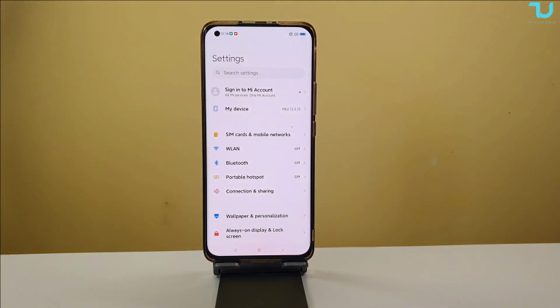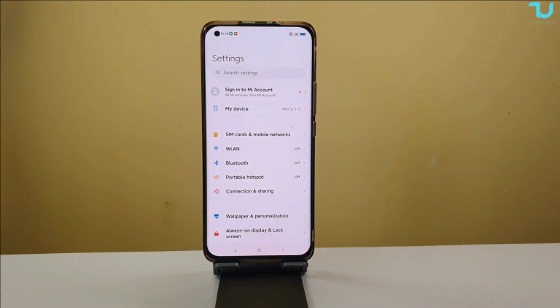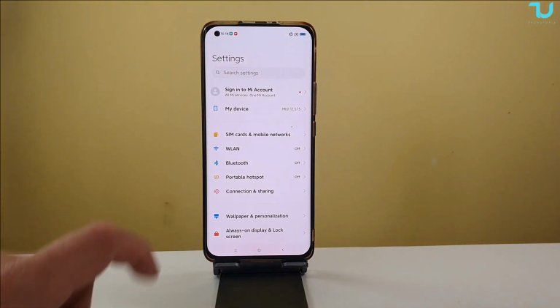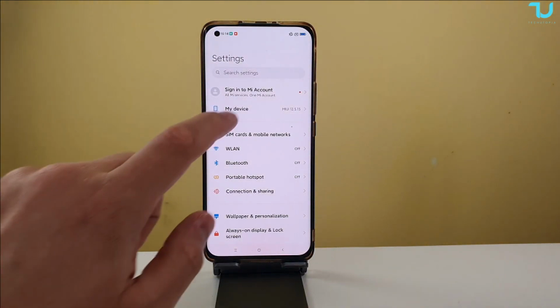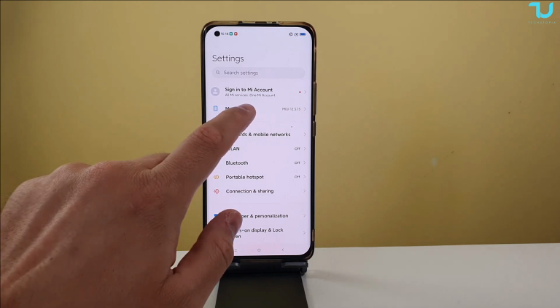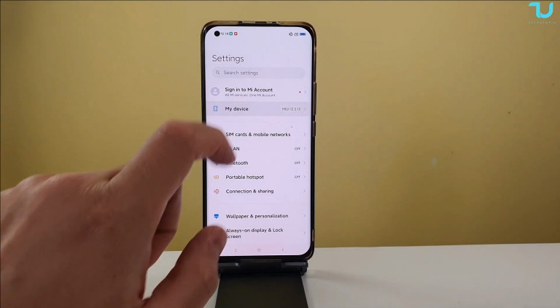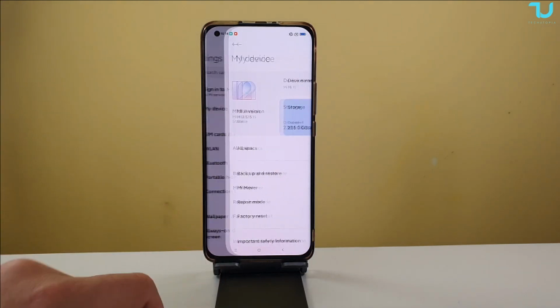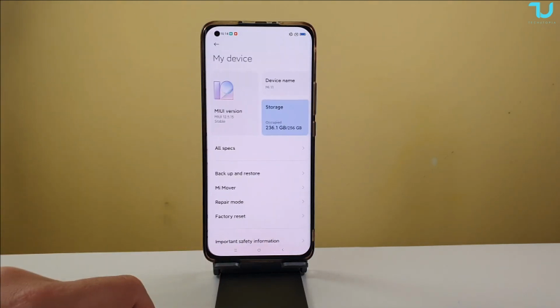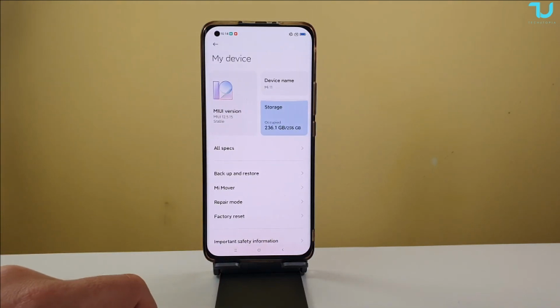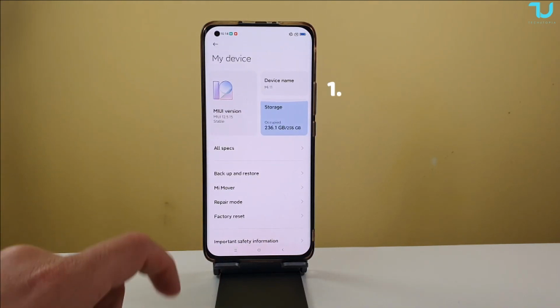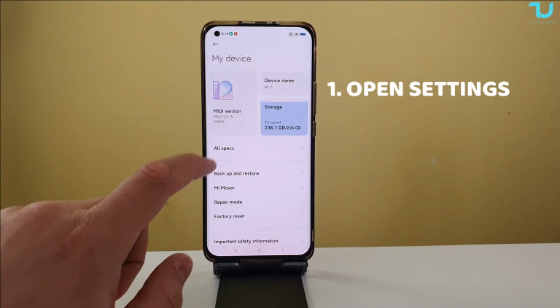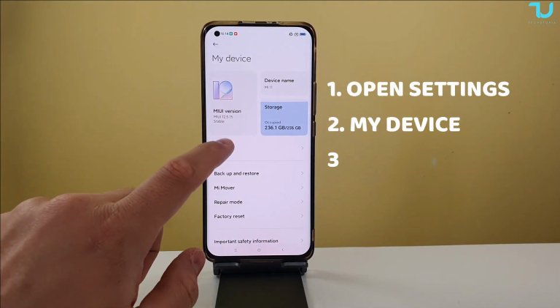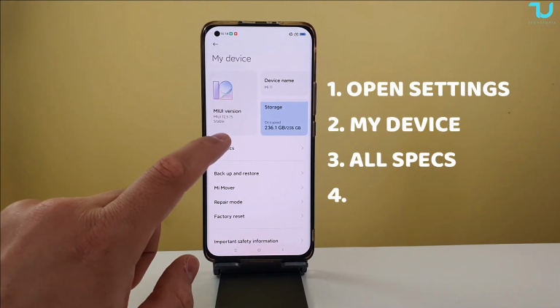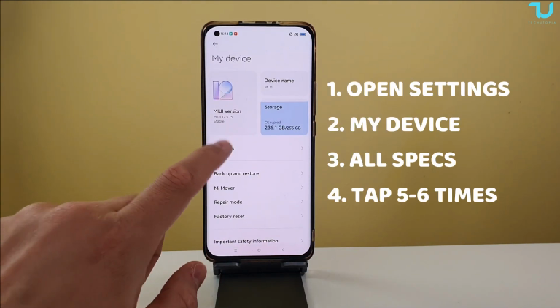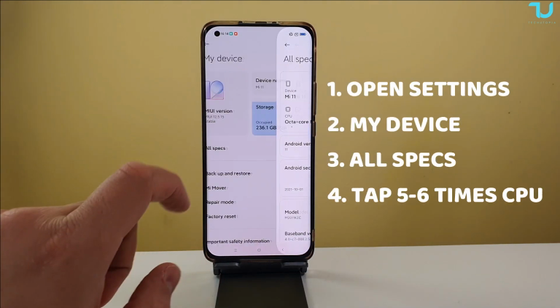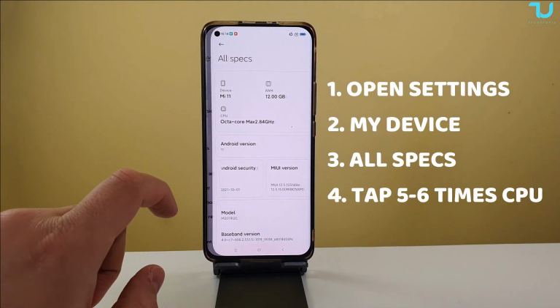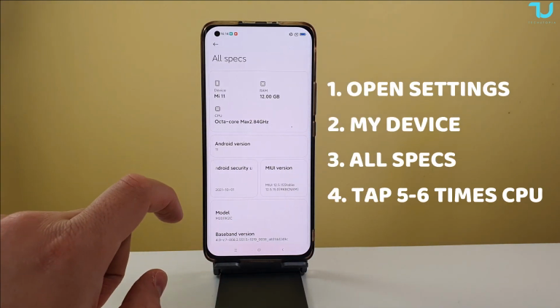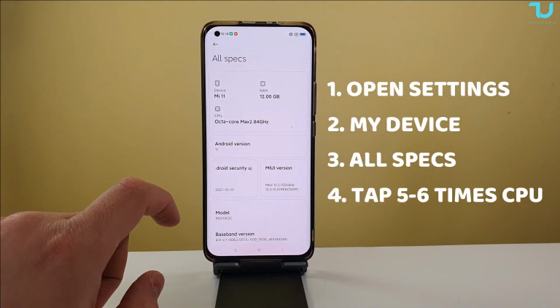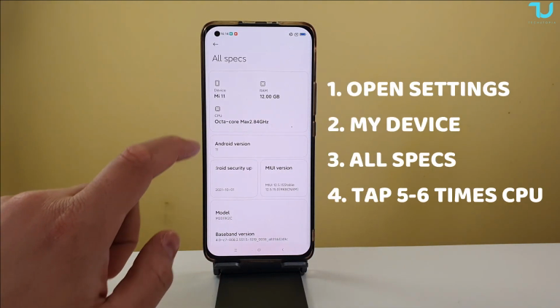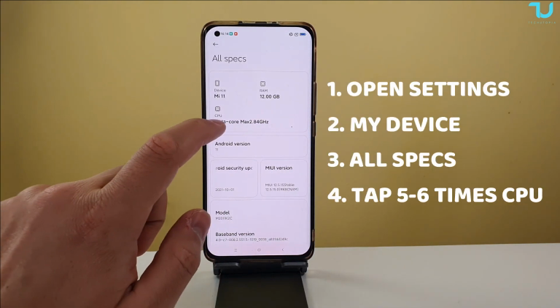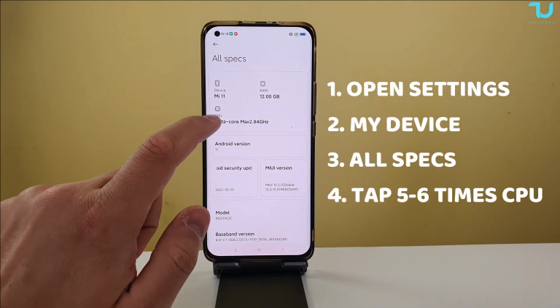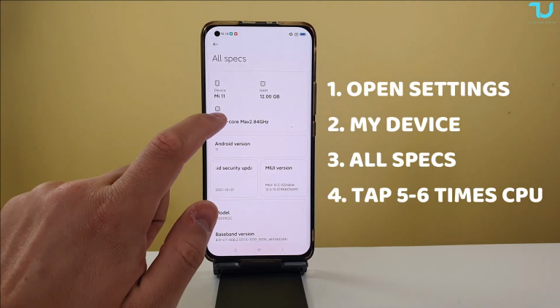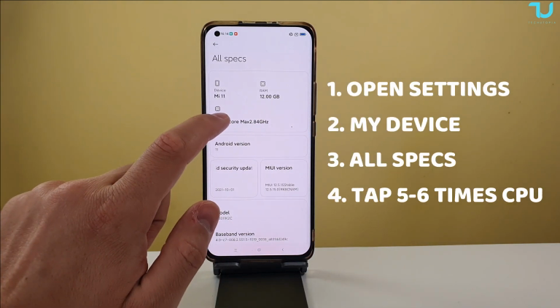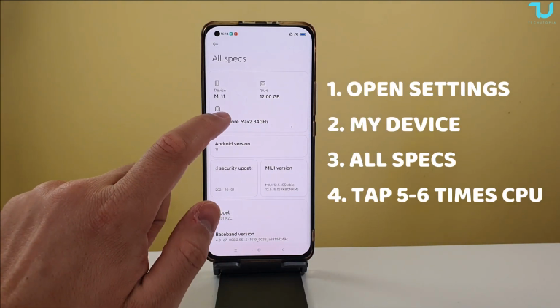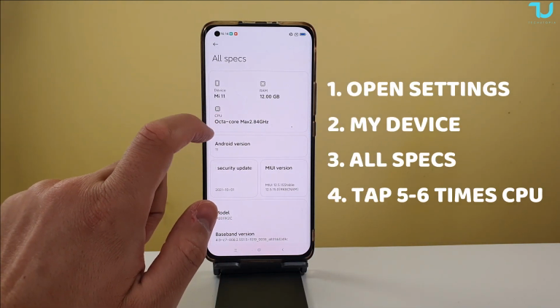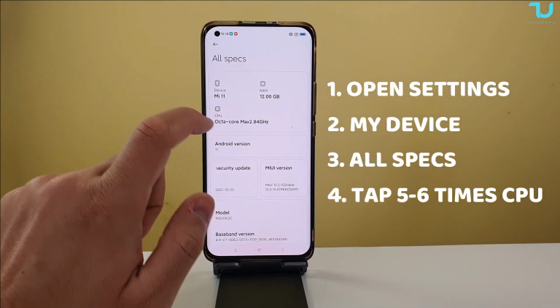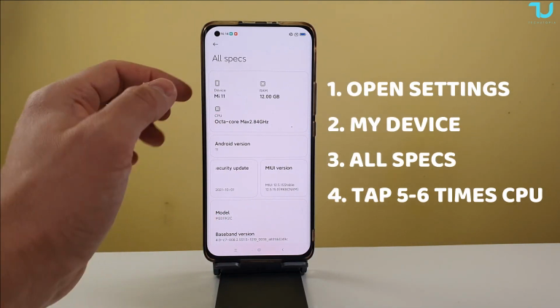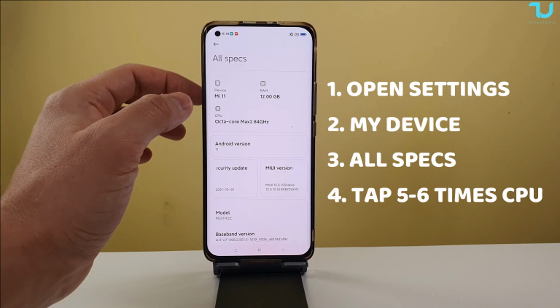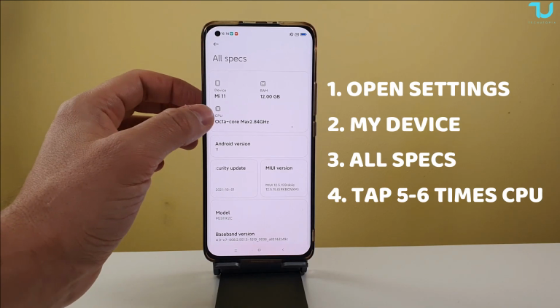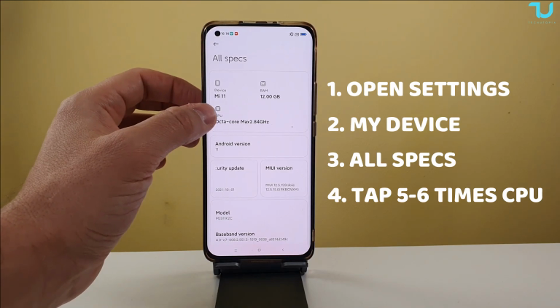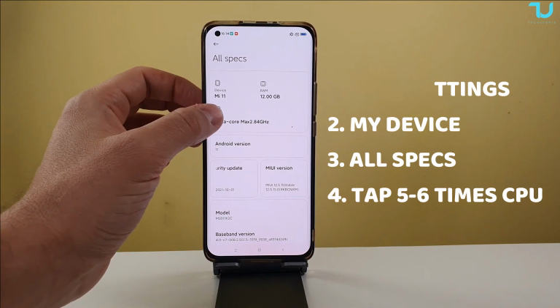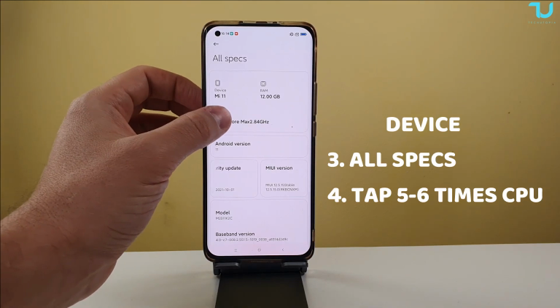Go to Settings, then go to My Device, go to All Specs, and tap six times on the CPU icon.